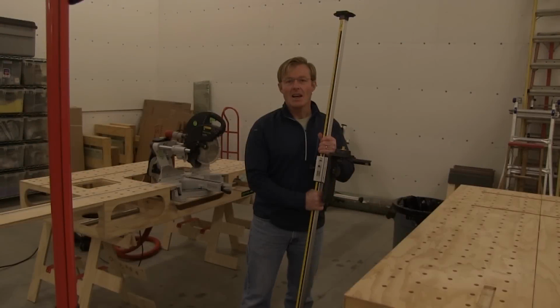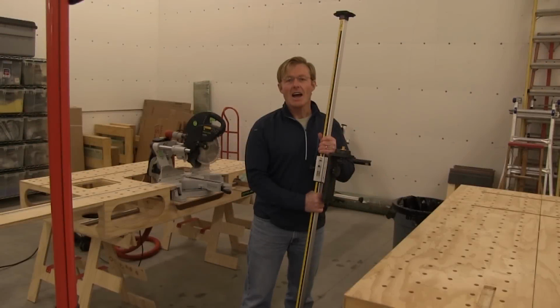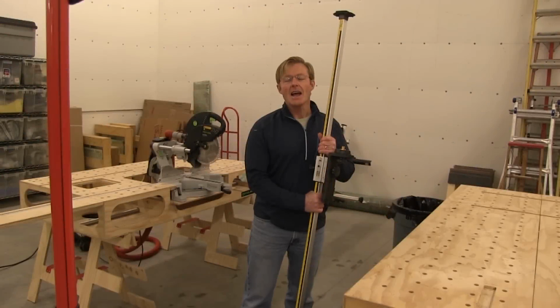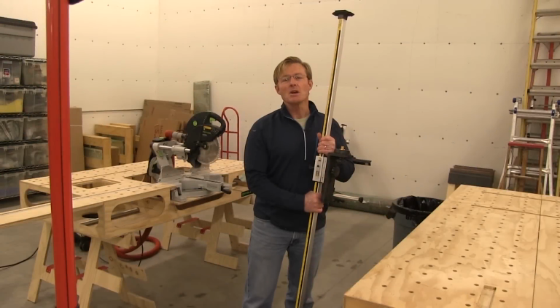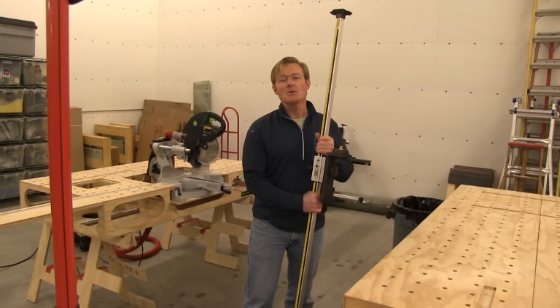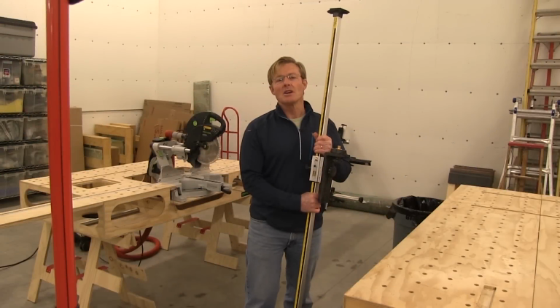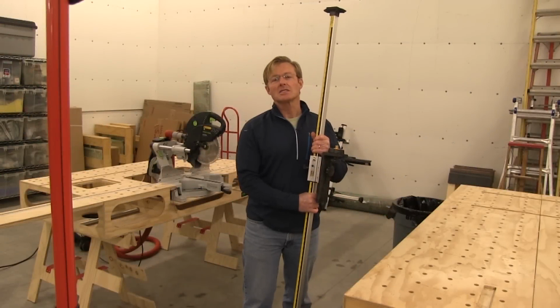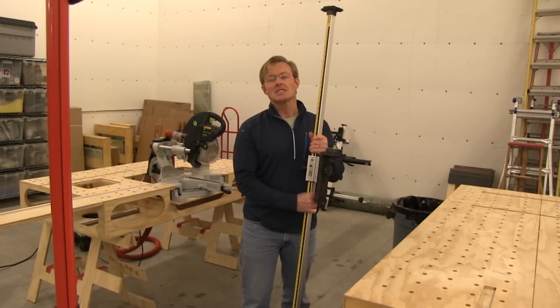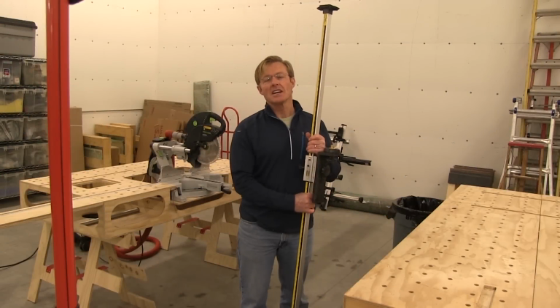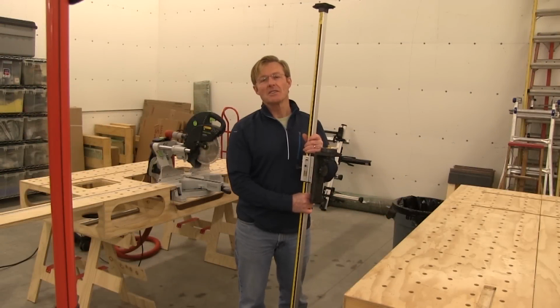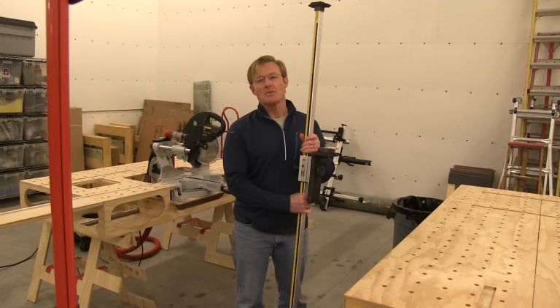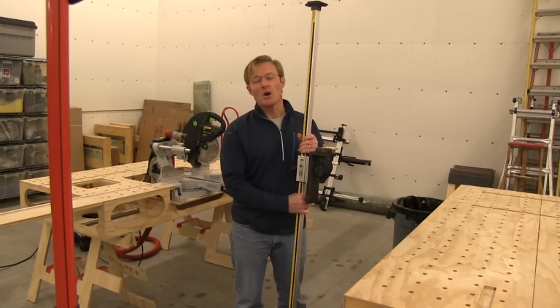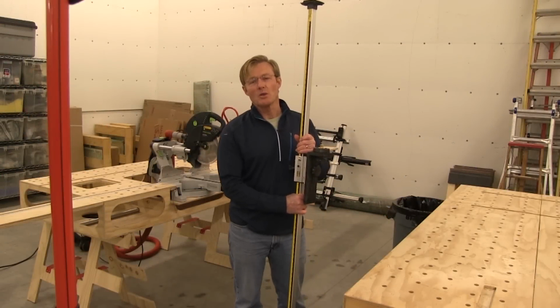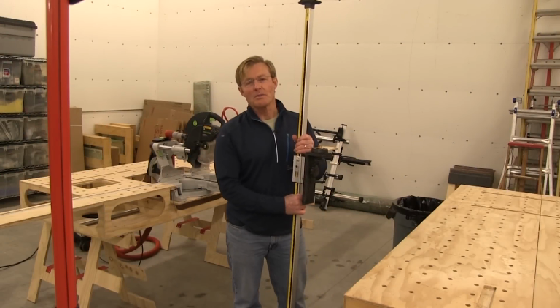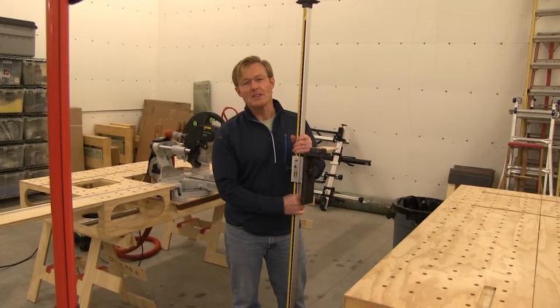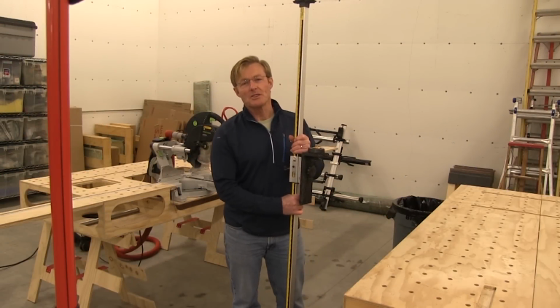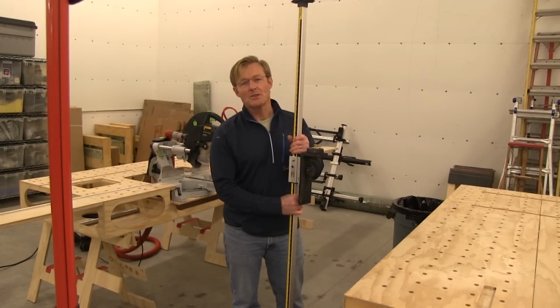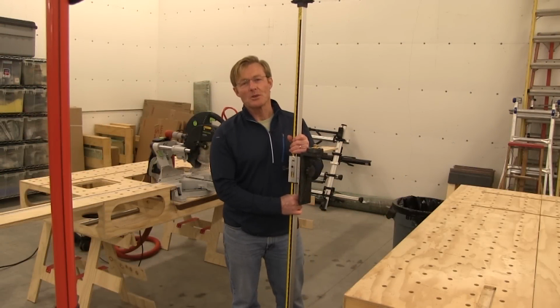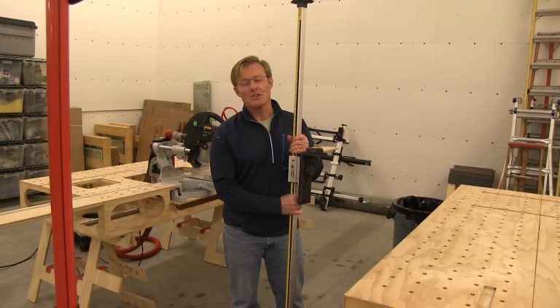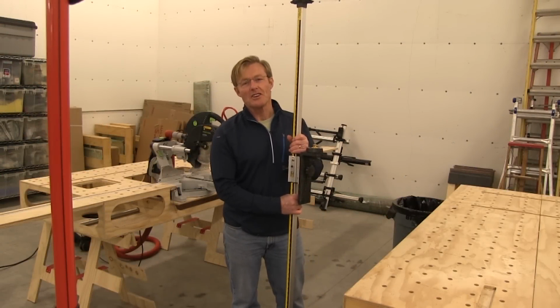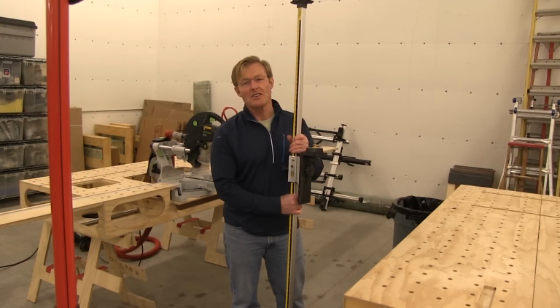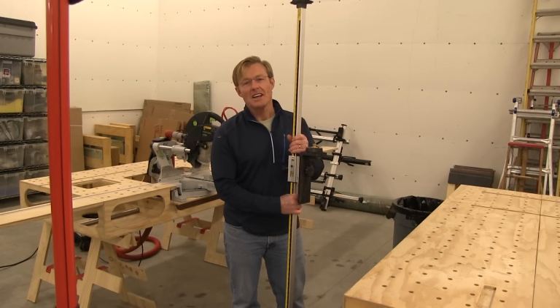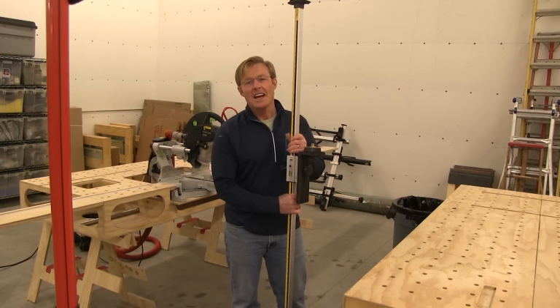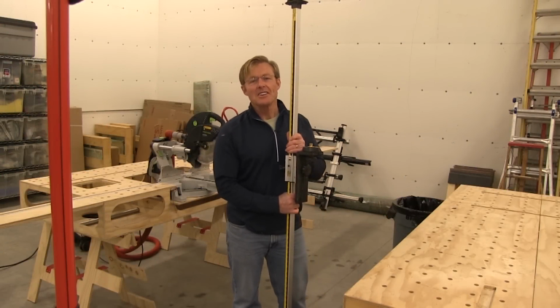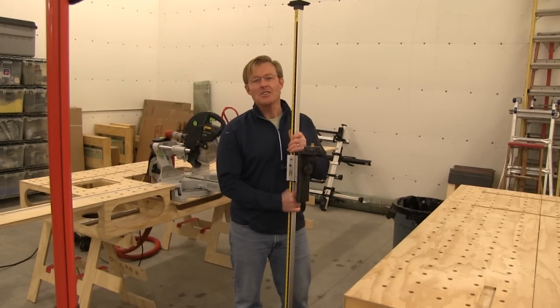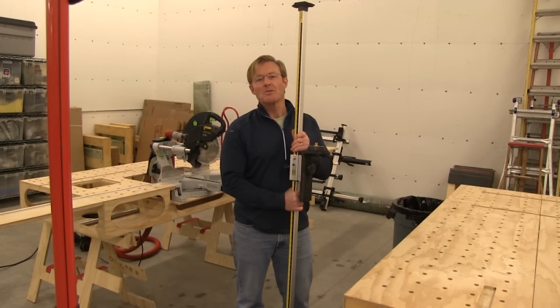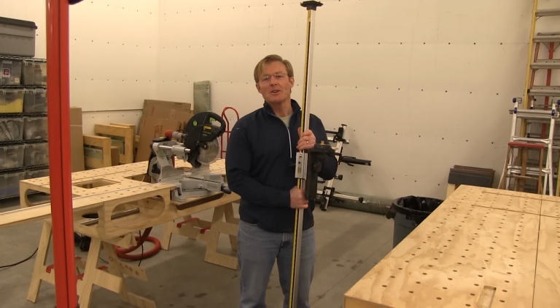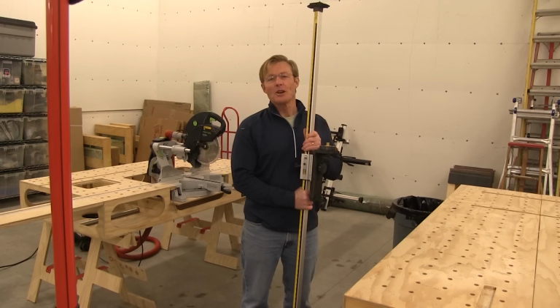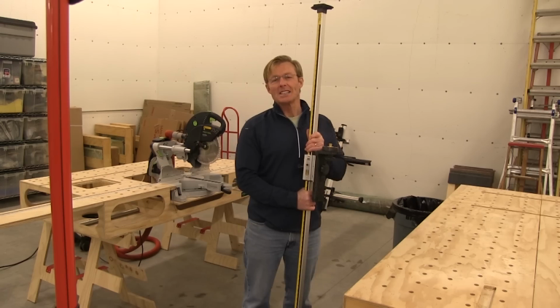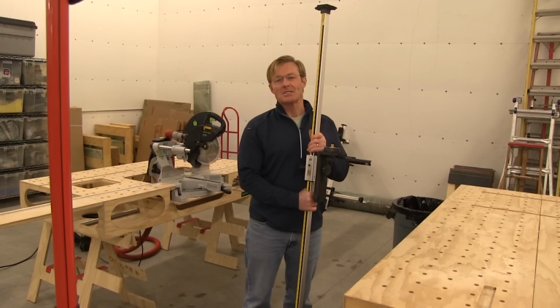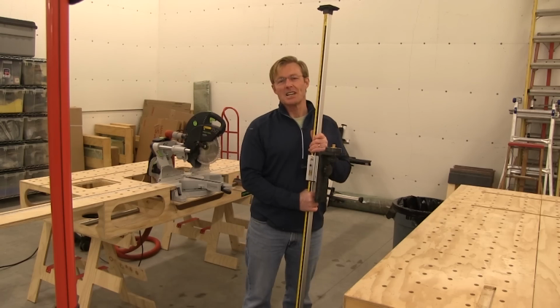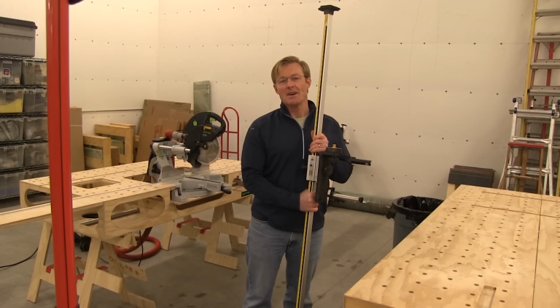Hi, I'm Ron Paulk, designer of the Paulk Workbench and the Total Station, and this is my new Laser Jam.